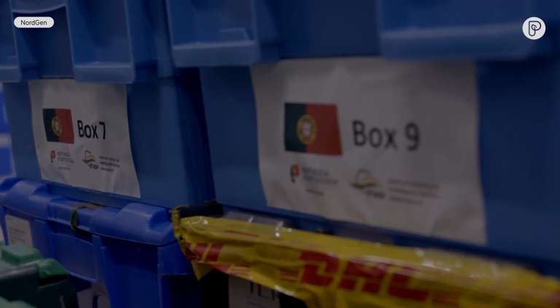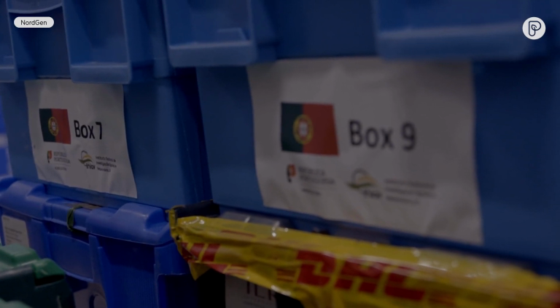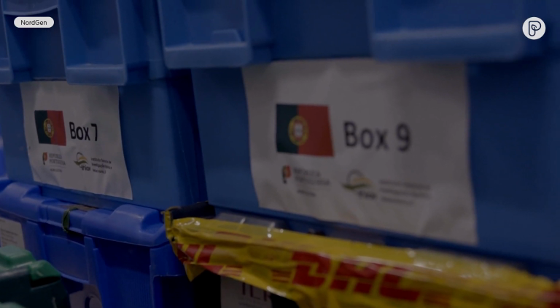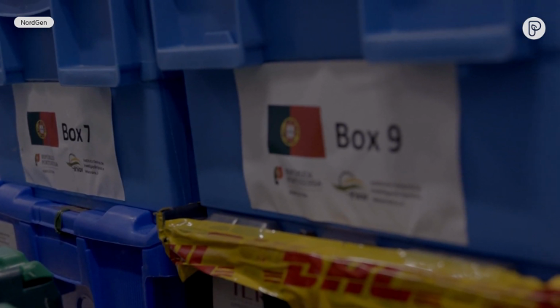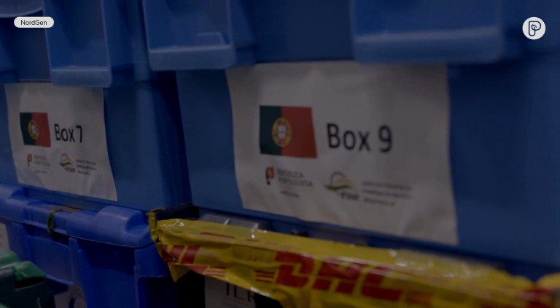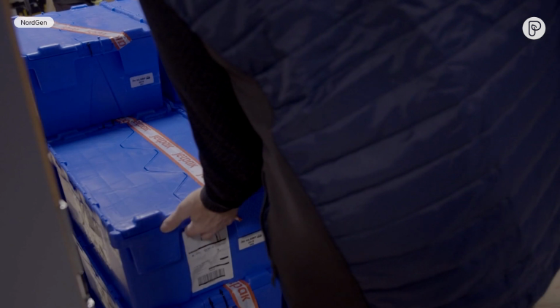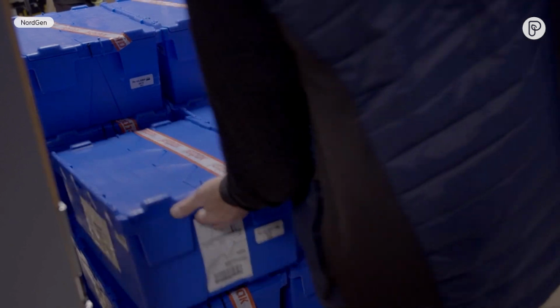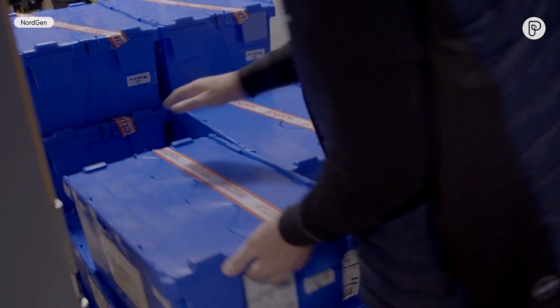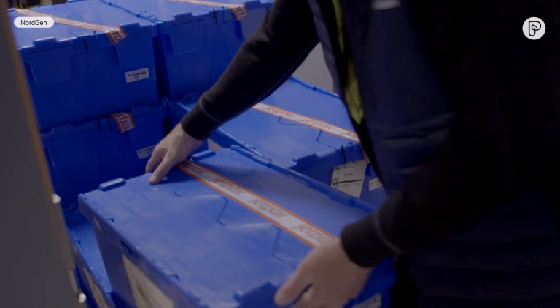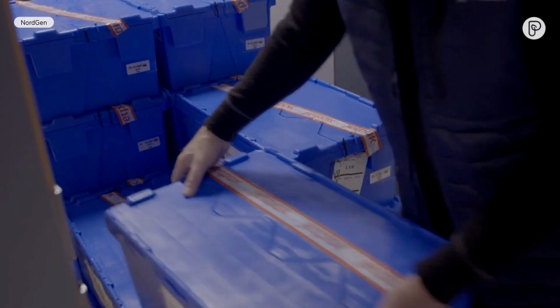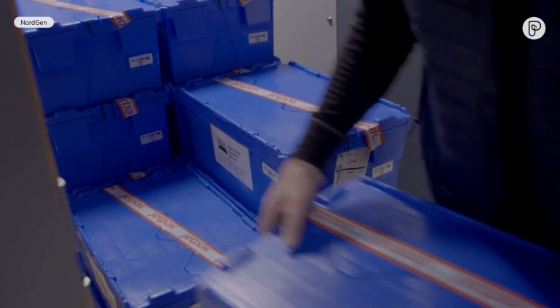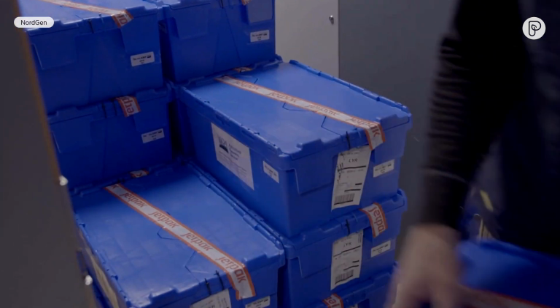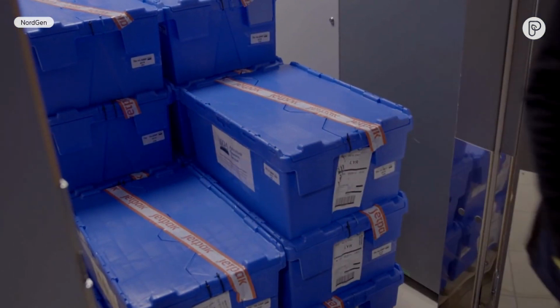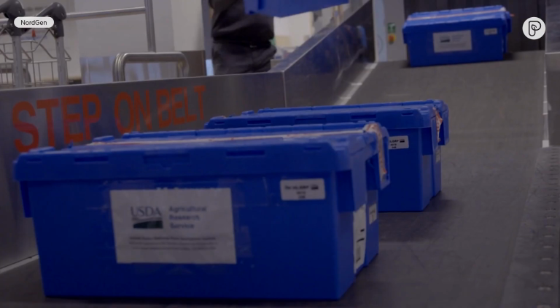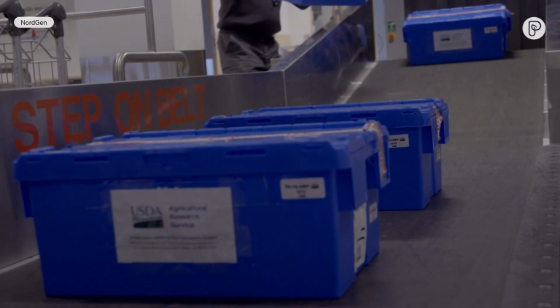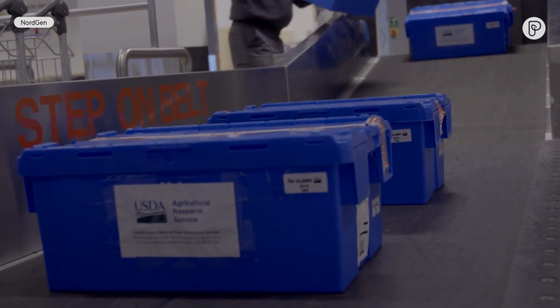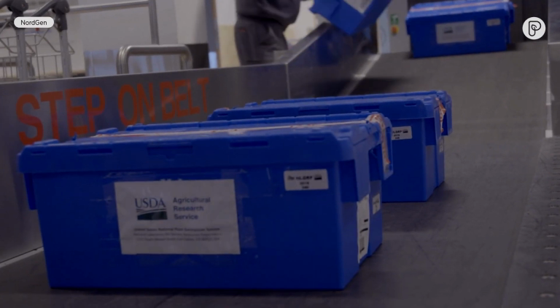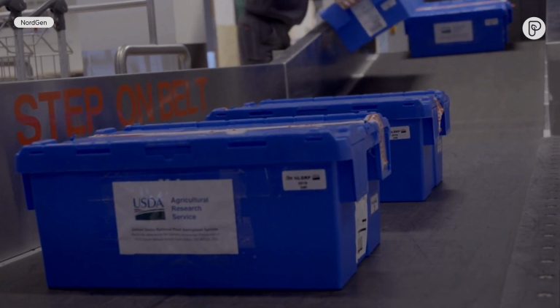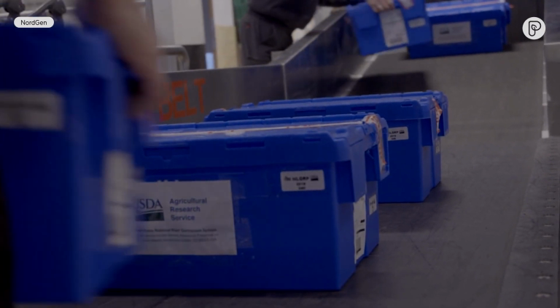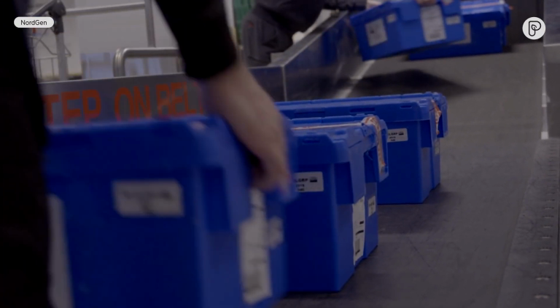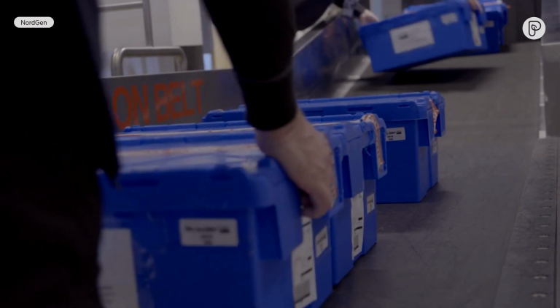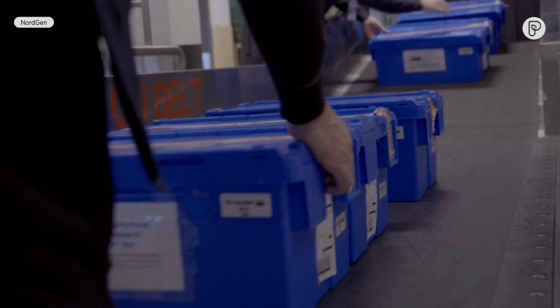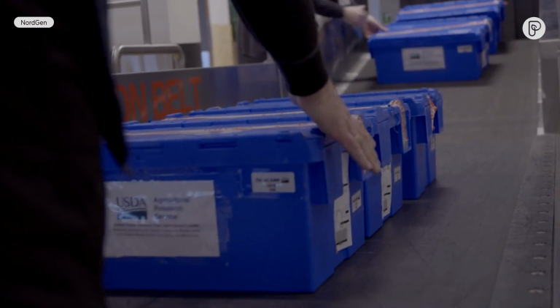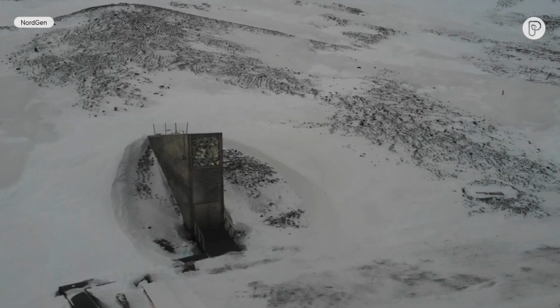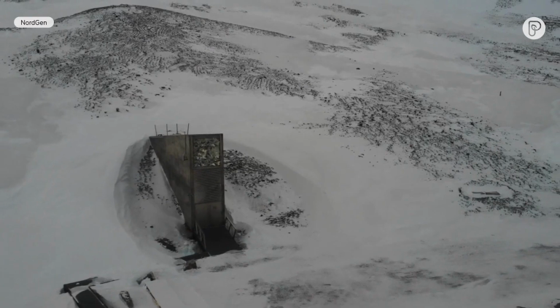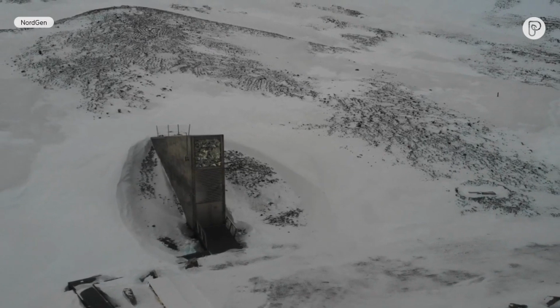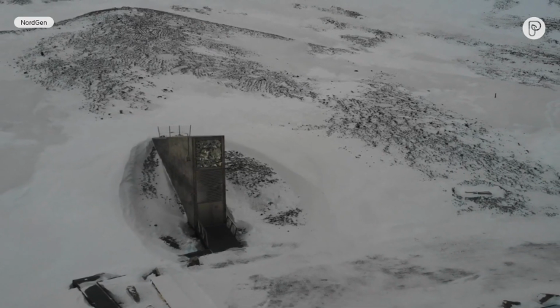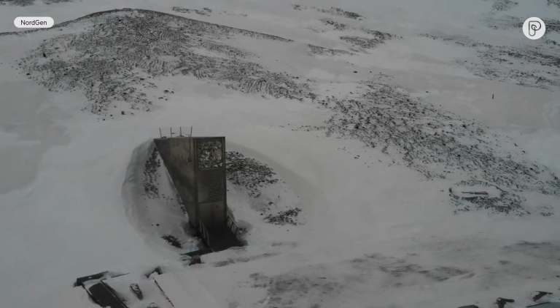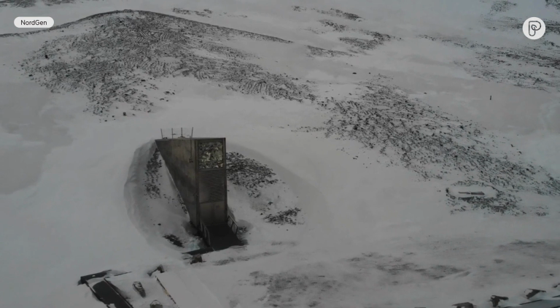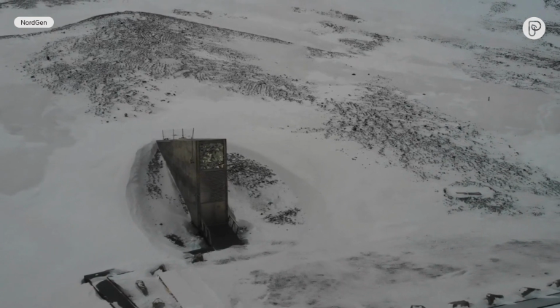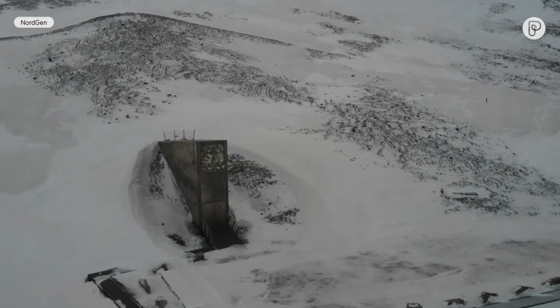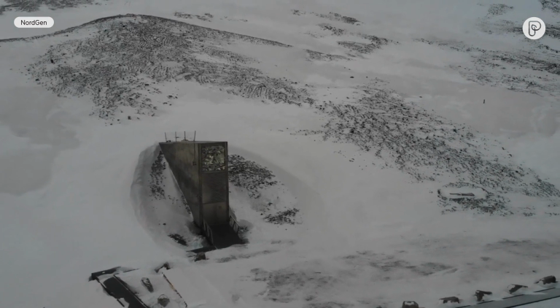So it's amazing to see all these boxes and think about all the important work that the genebank staff all over the world are doing.